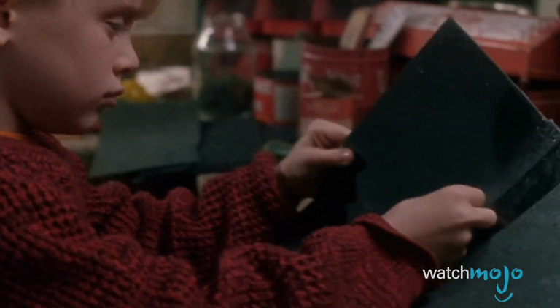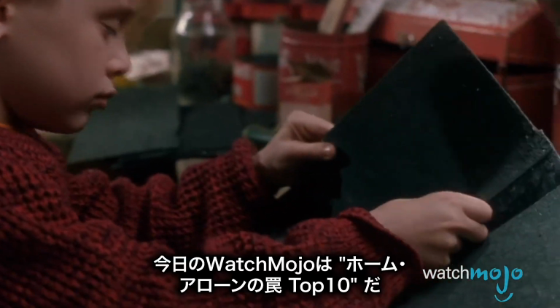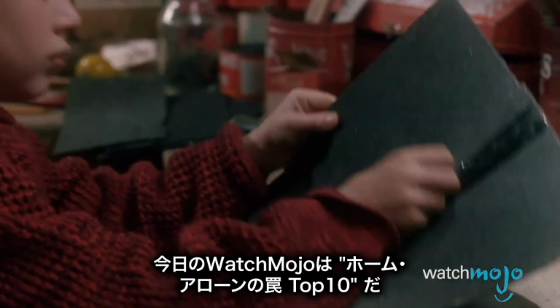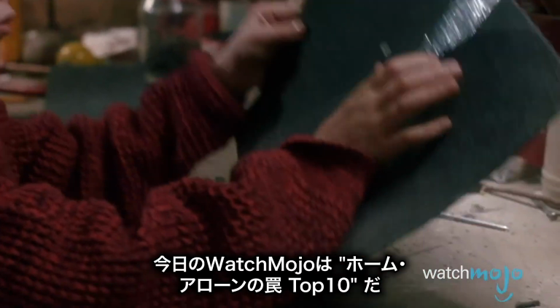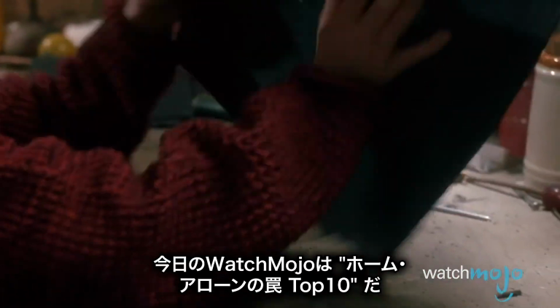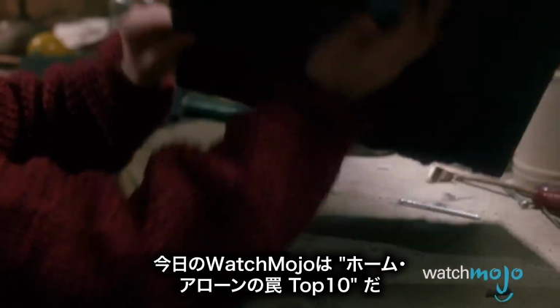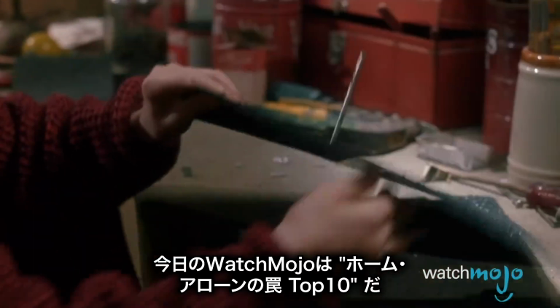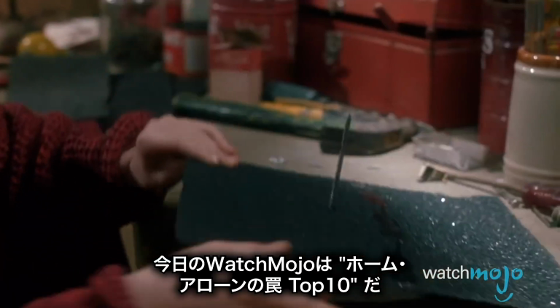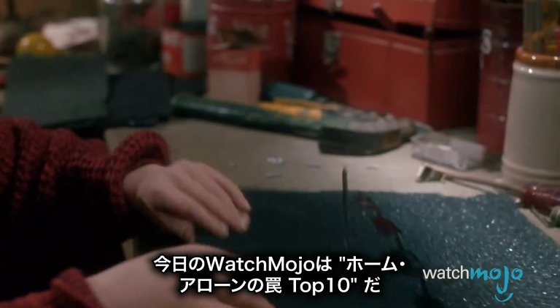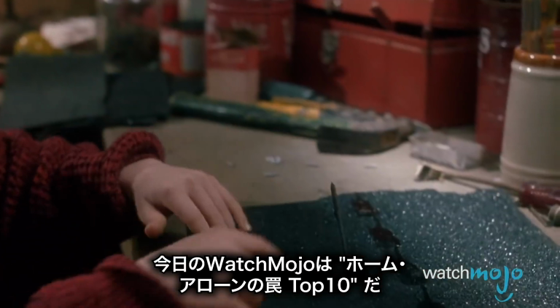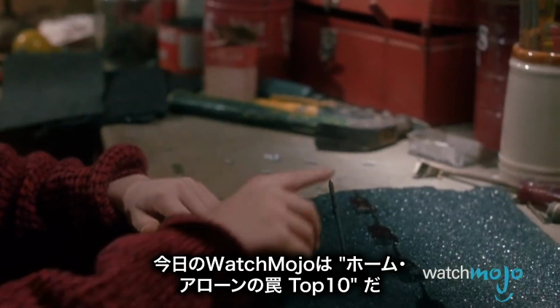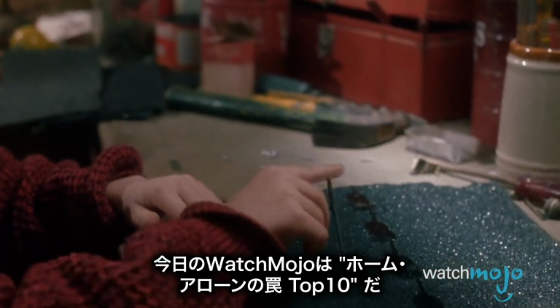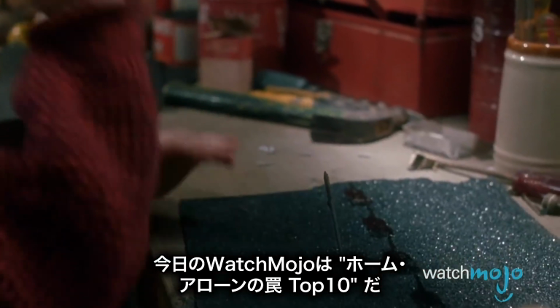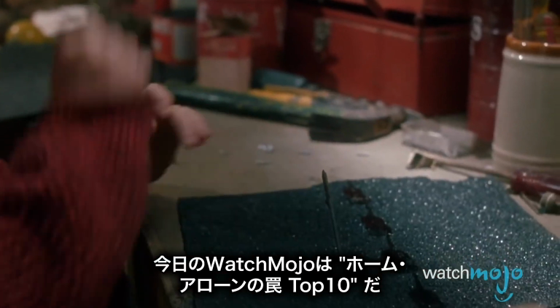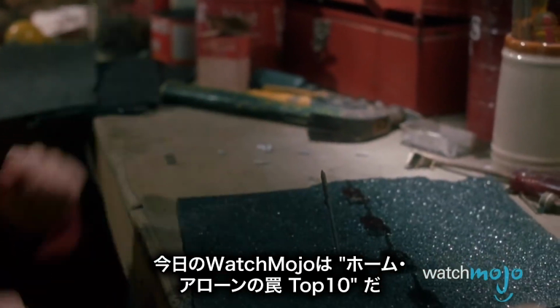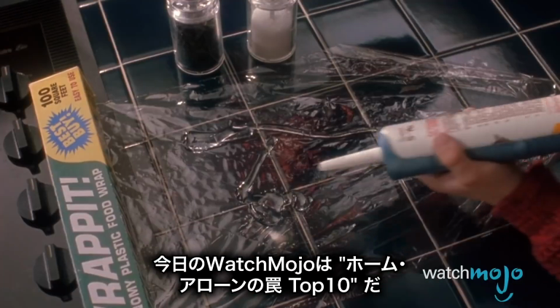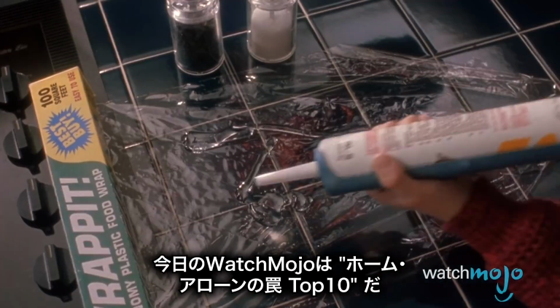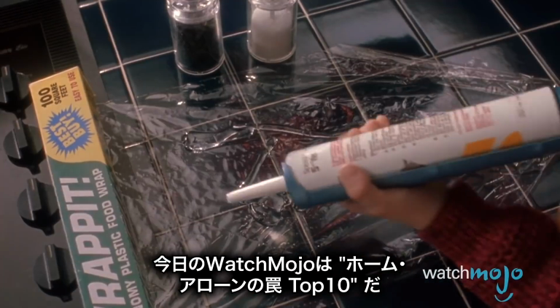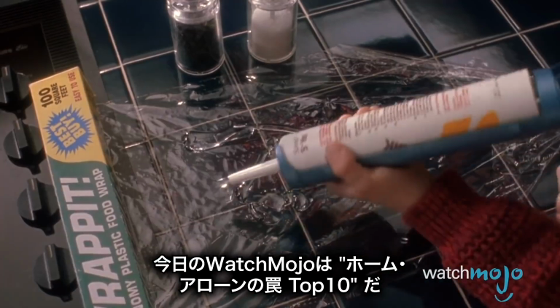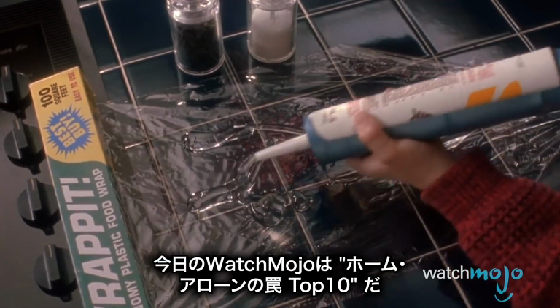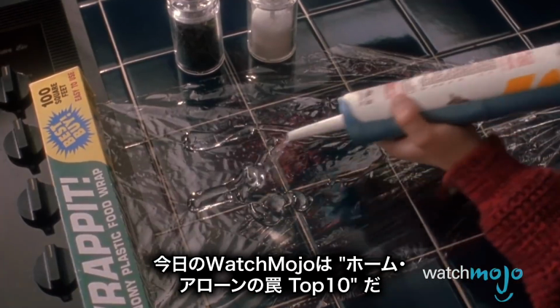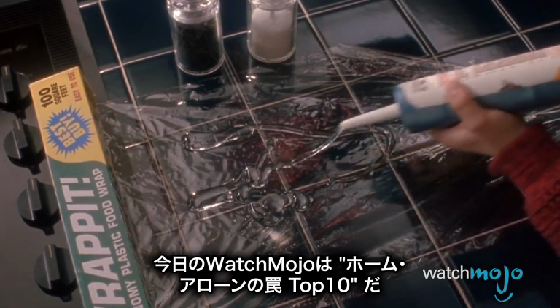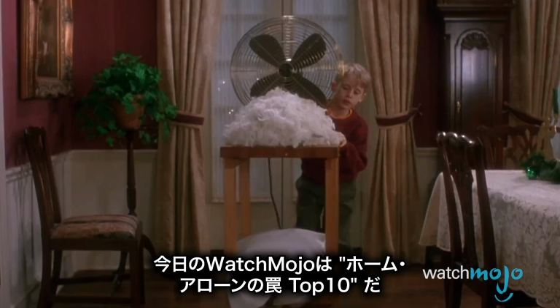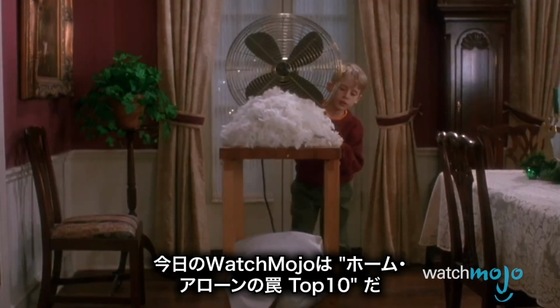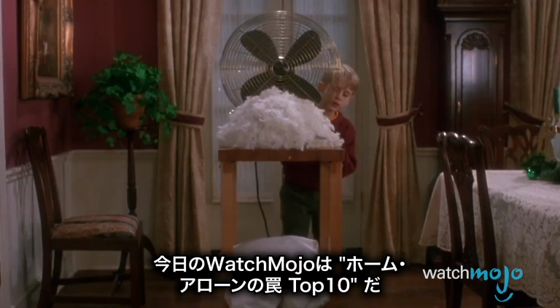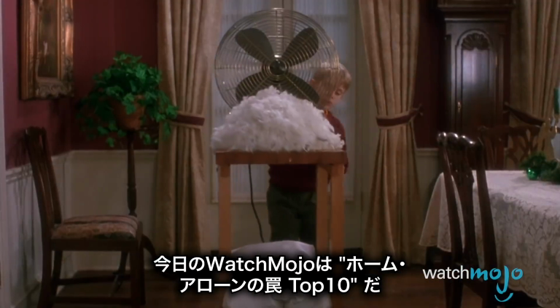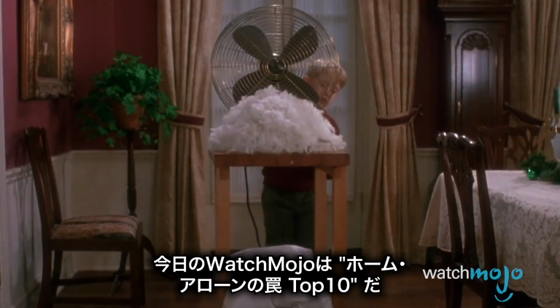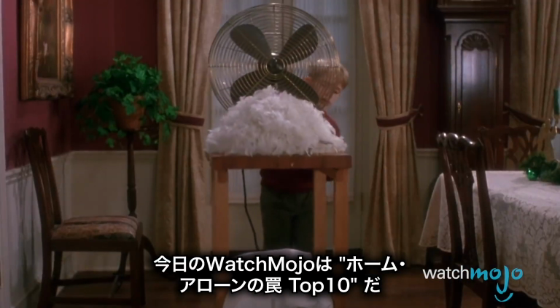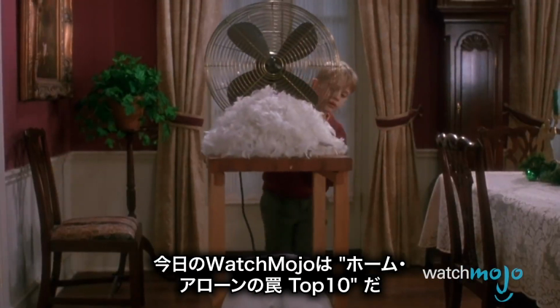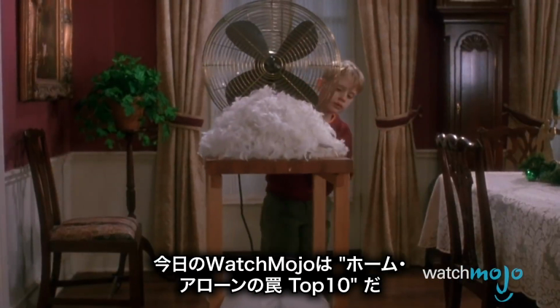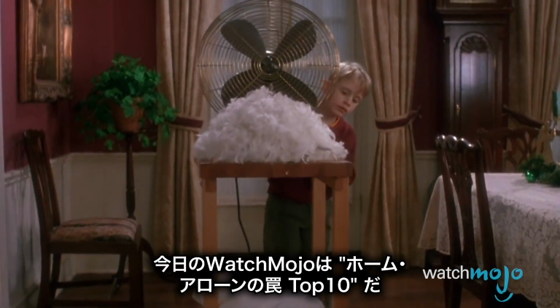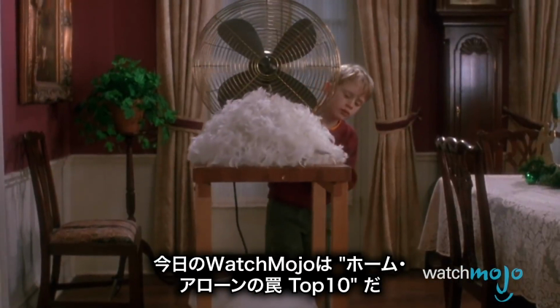Welcome to WatchMojo.com, and today we're counting down our picks for the top 10 home alone traps.